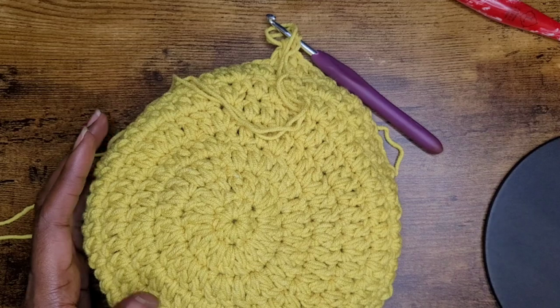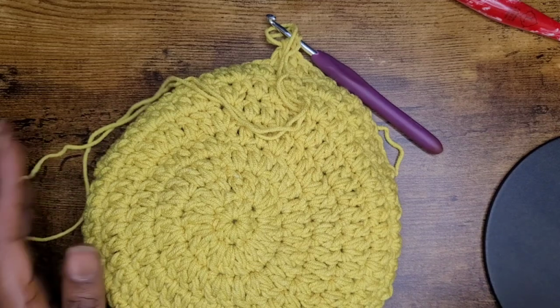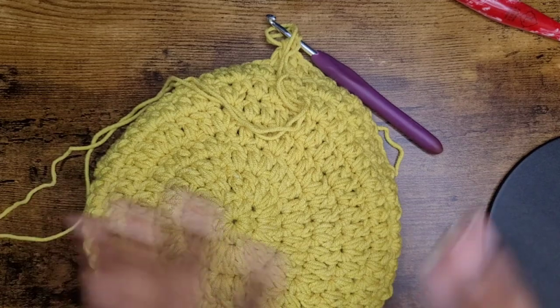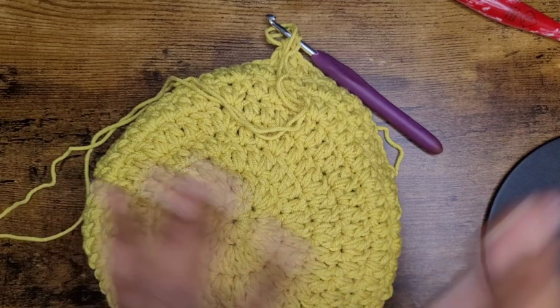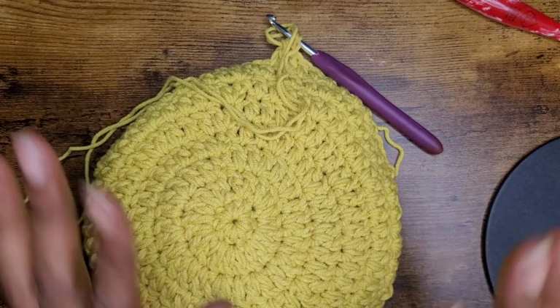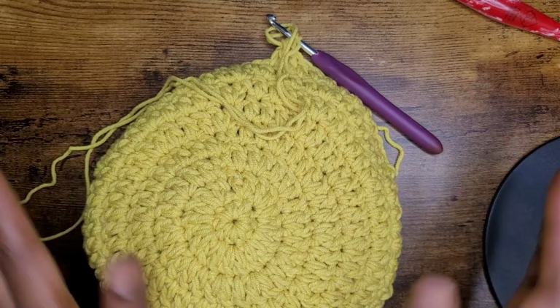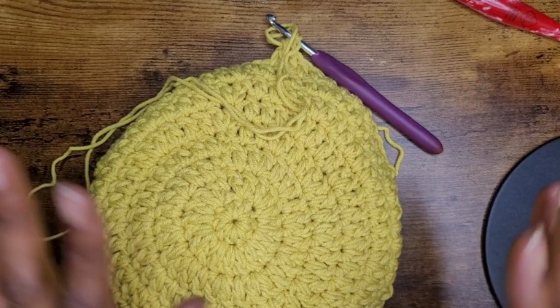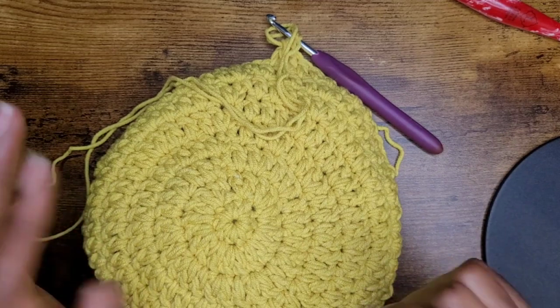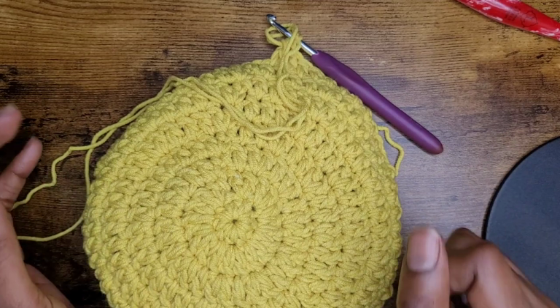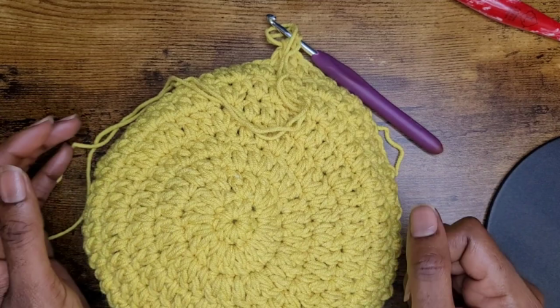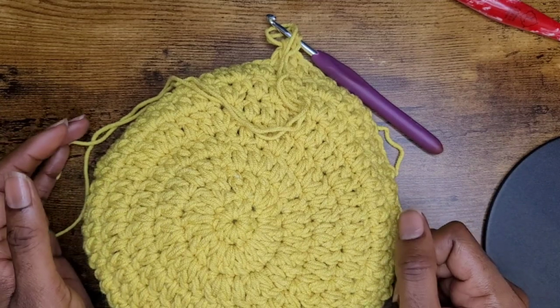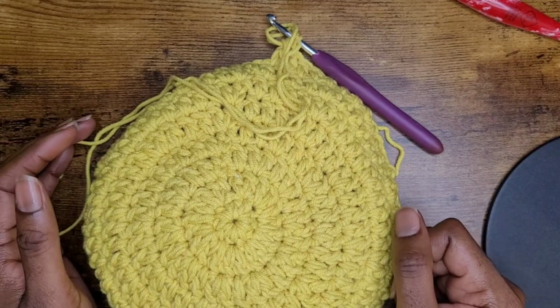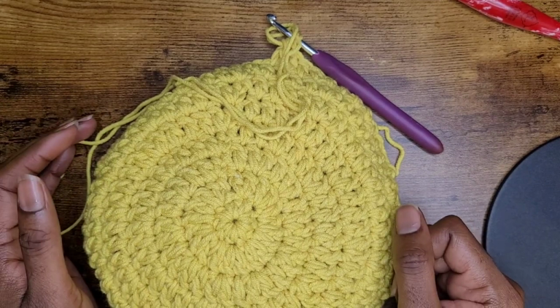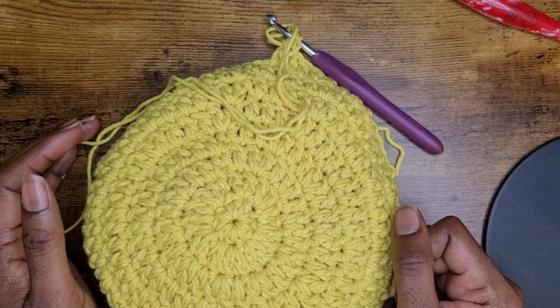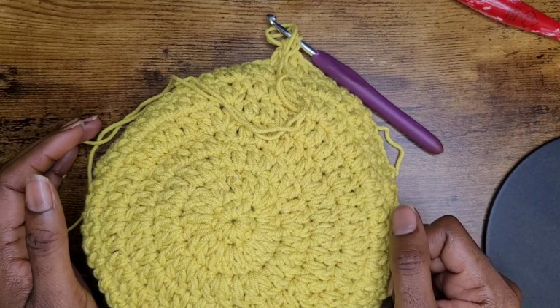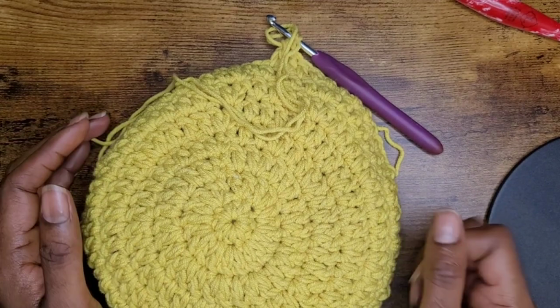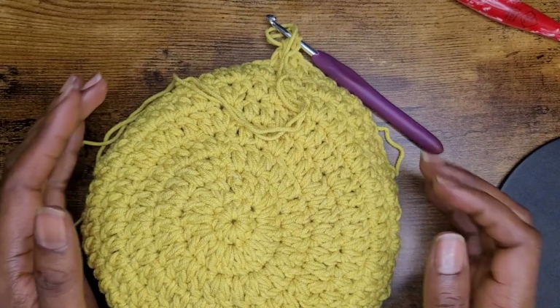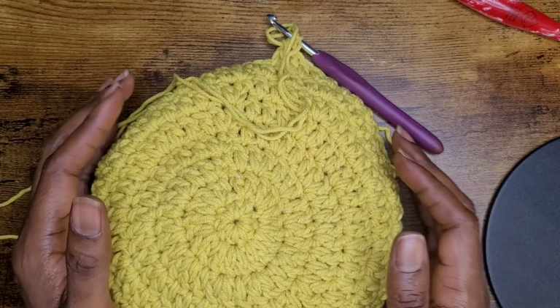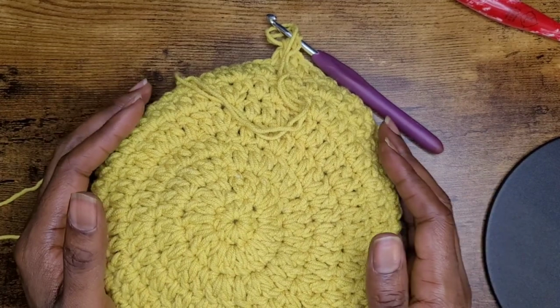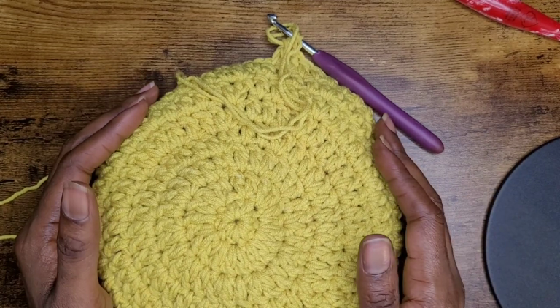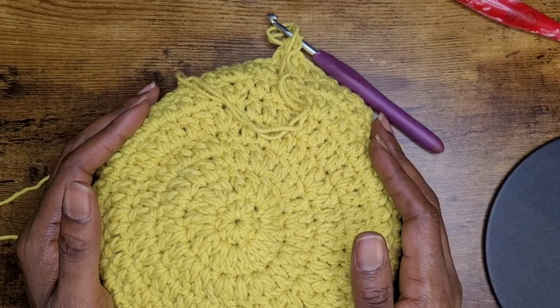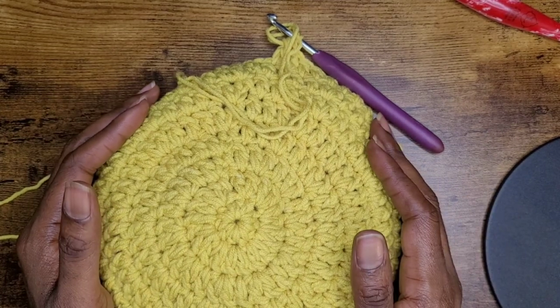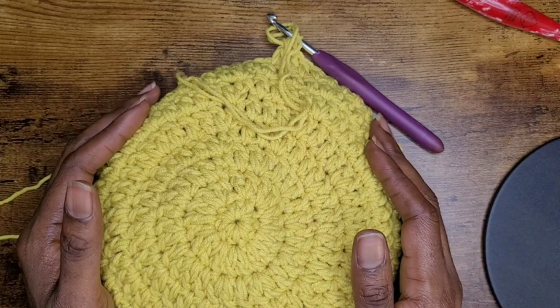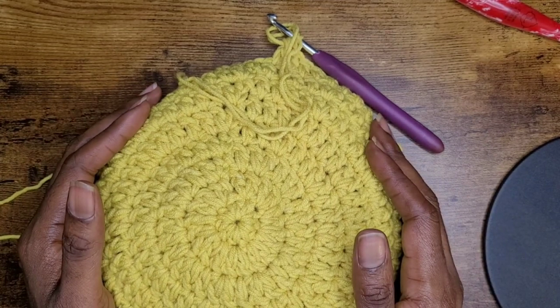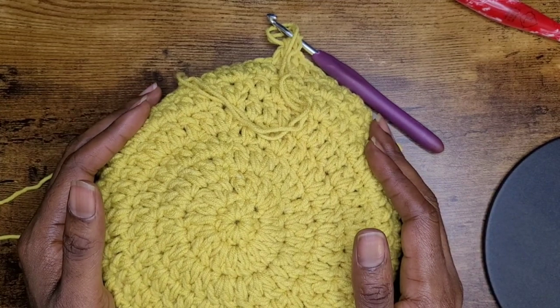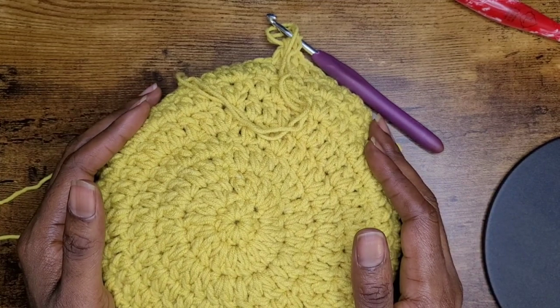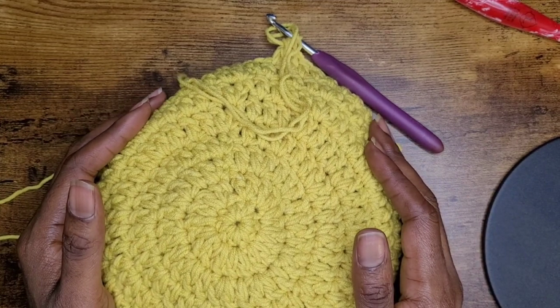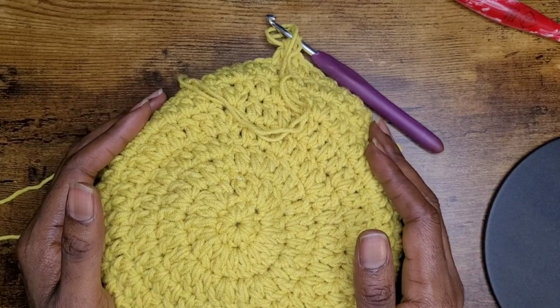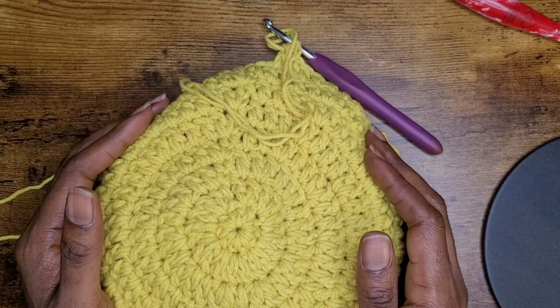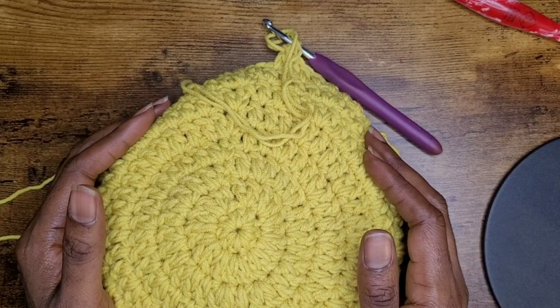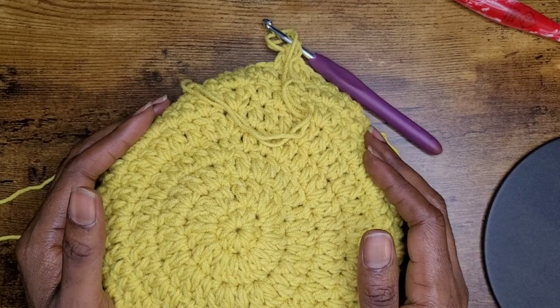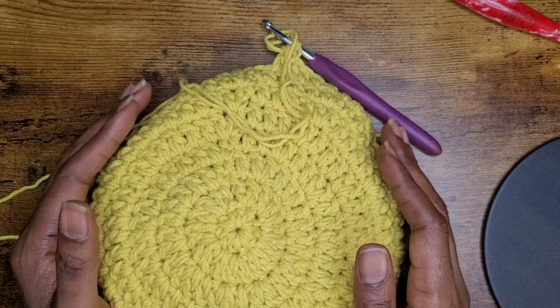Hello everyone and welcome back to my channel. Let's go ahead and get right into making this beanie.